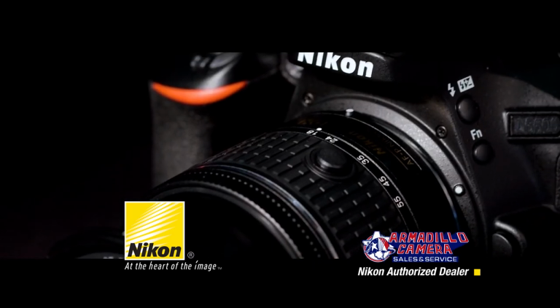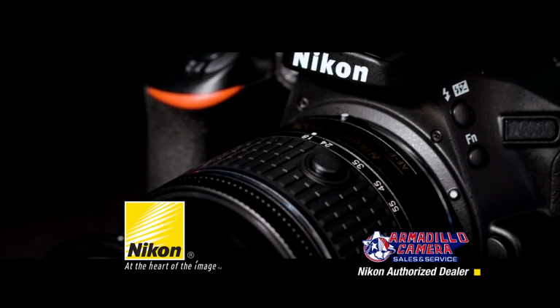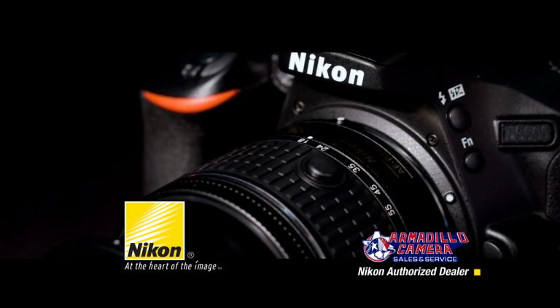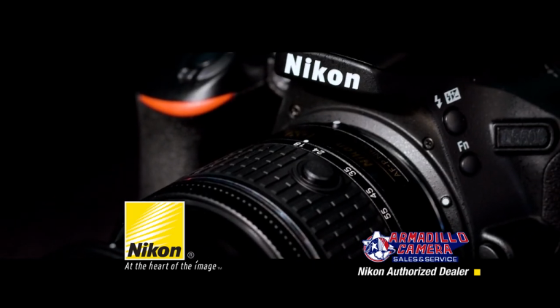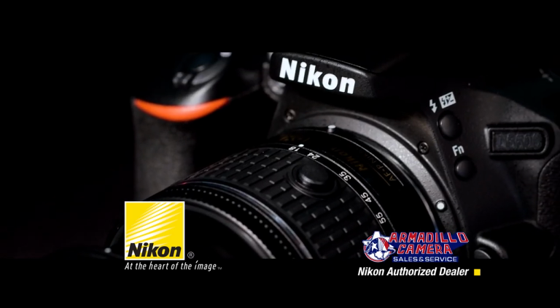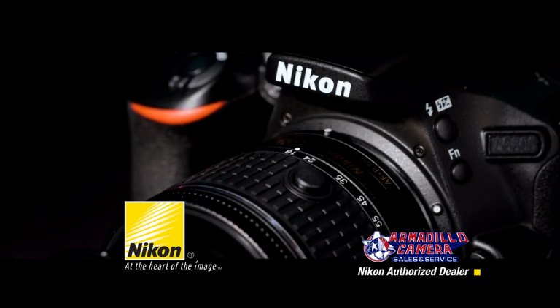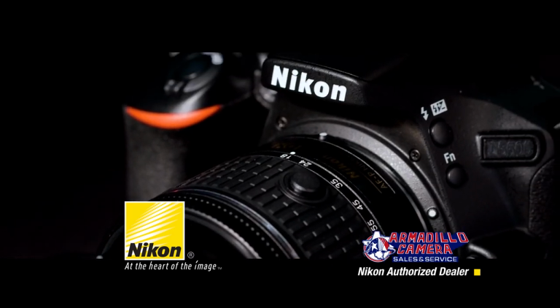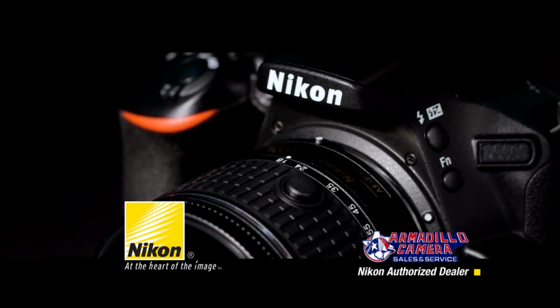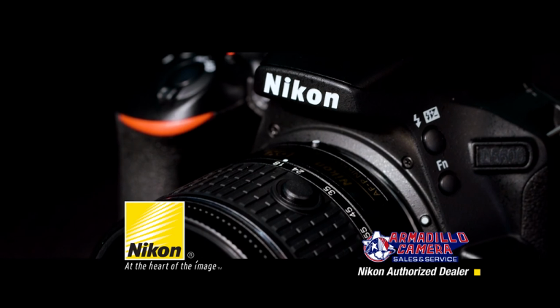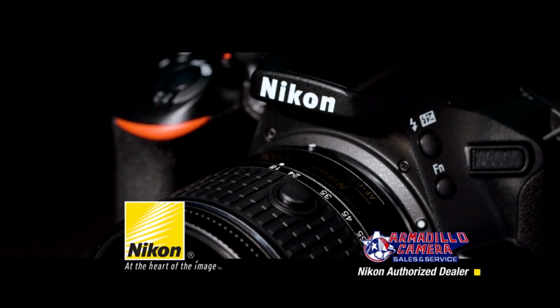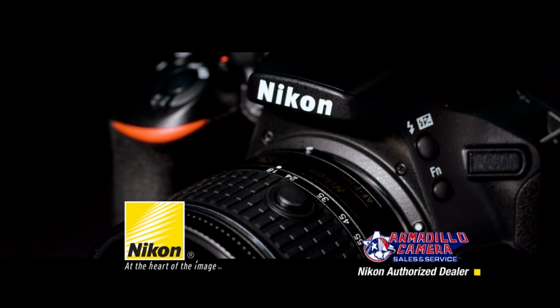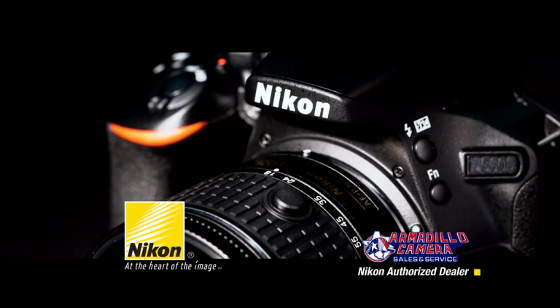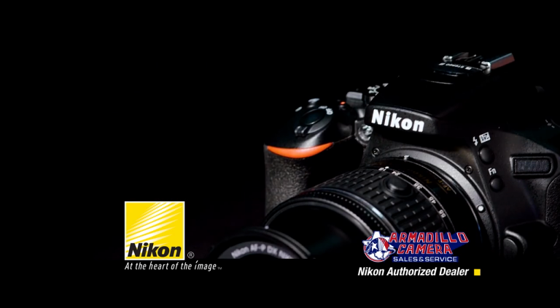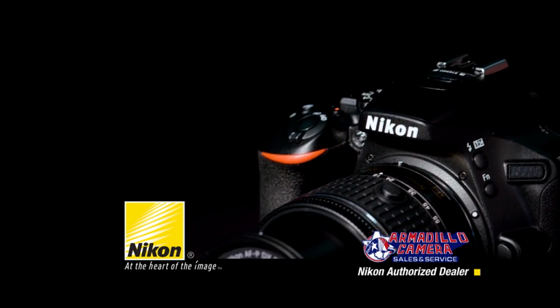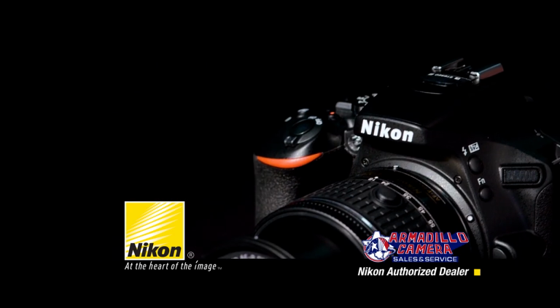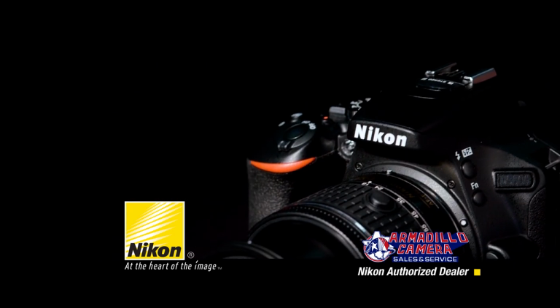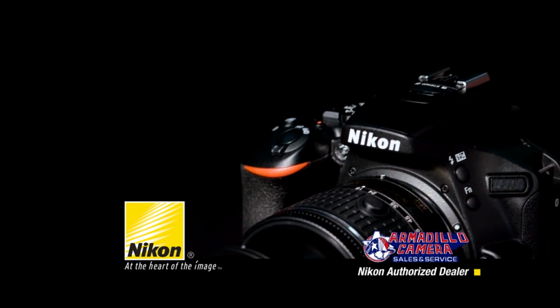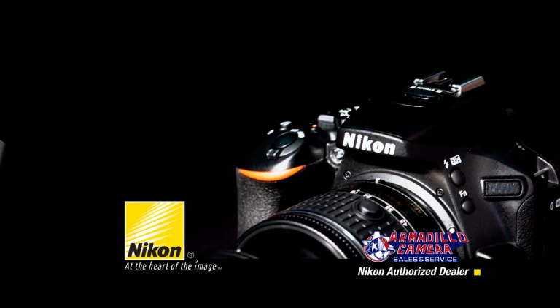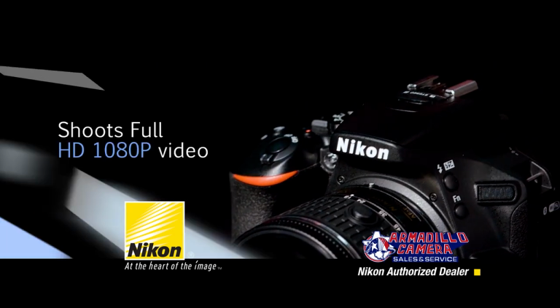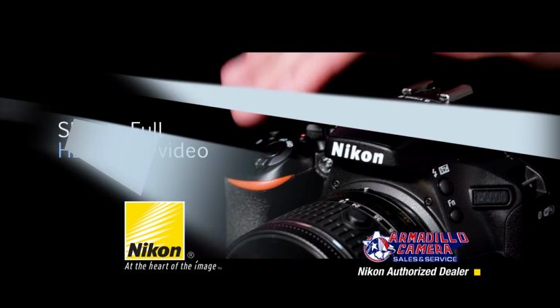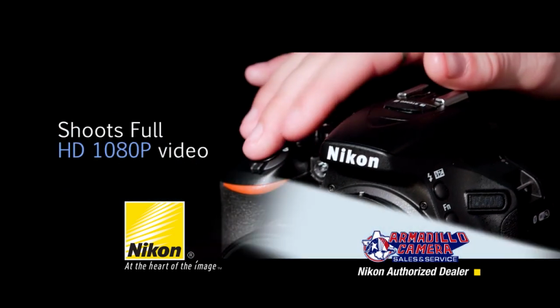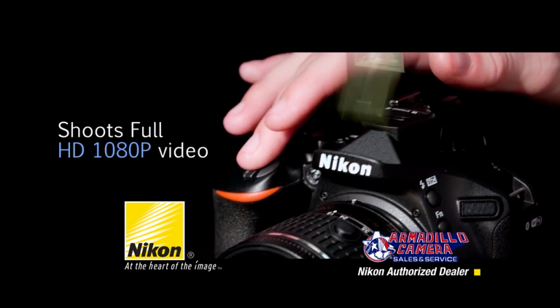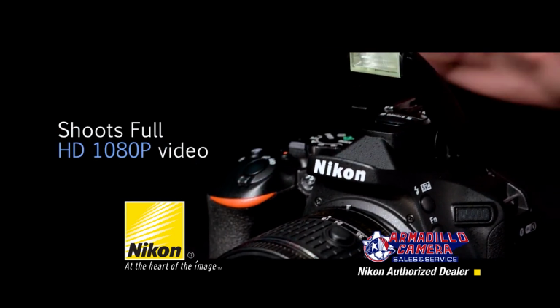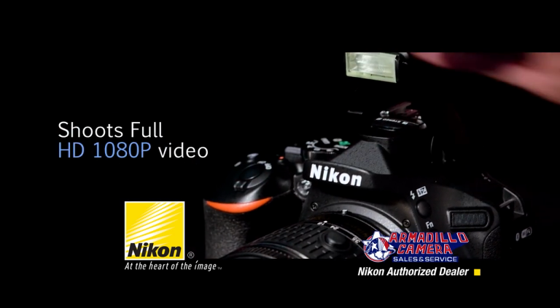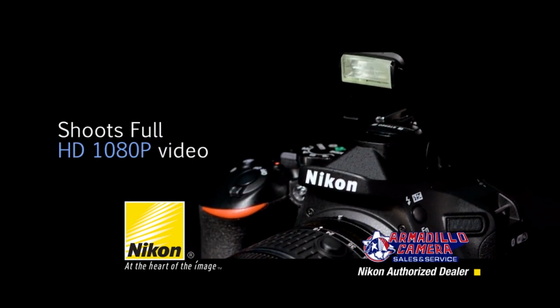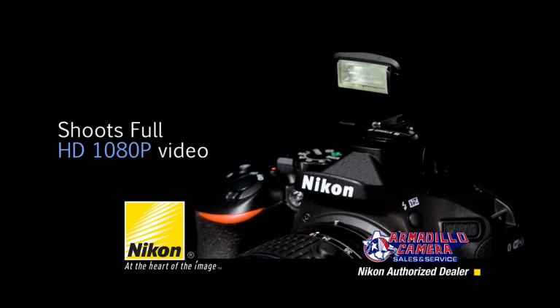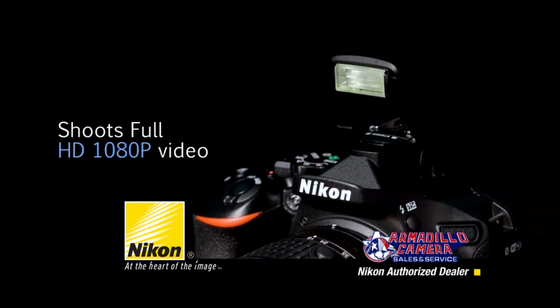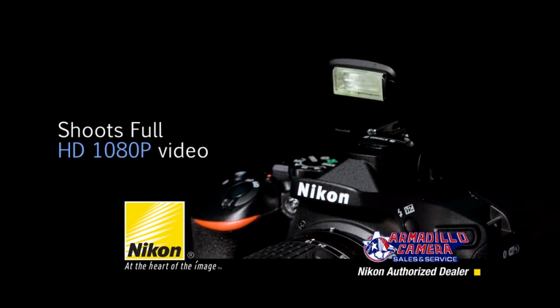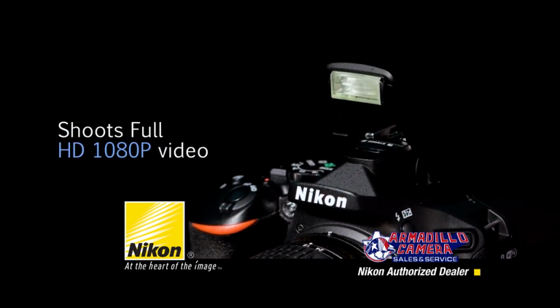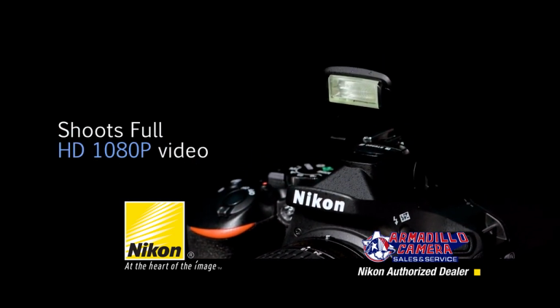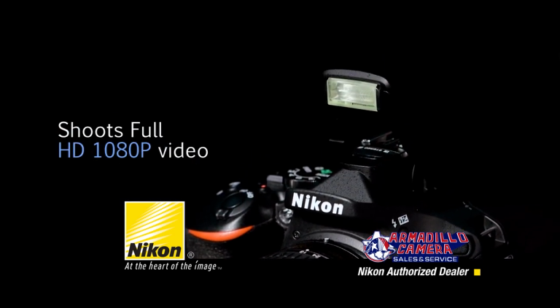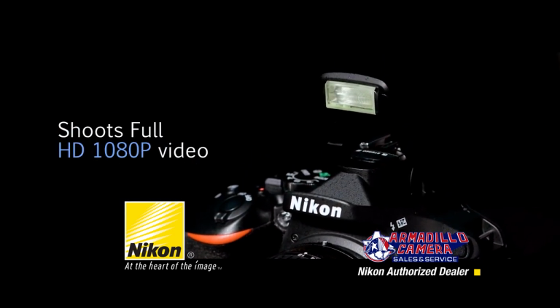The Nikon D5600 shoots precision HD video and ultra-smooth slow-motion or time-lapse sequences.